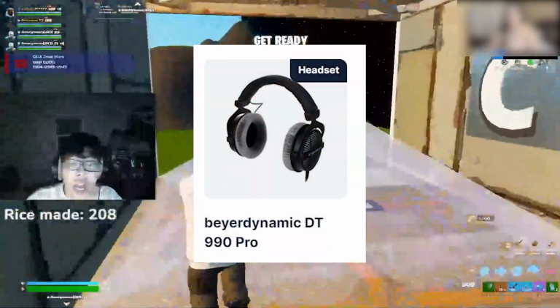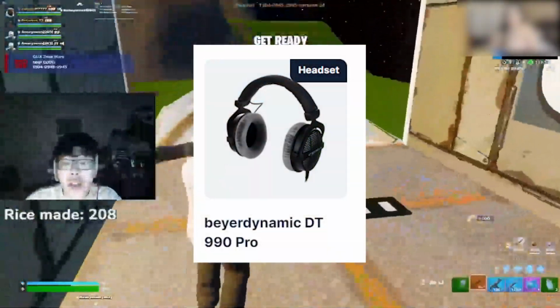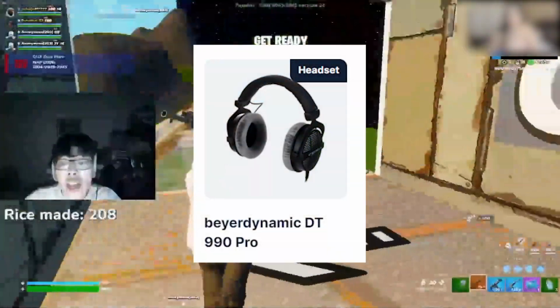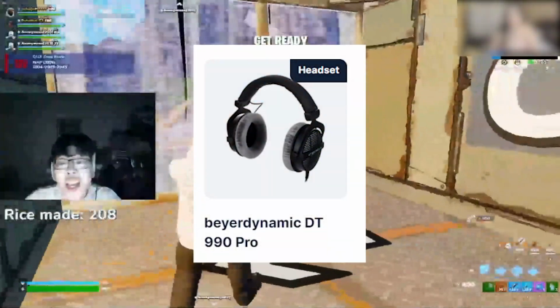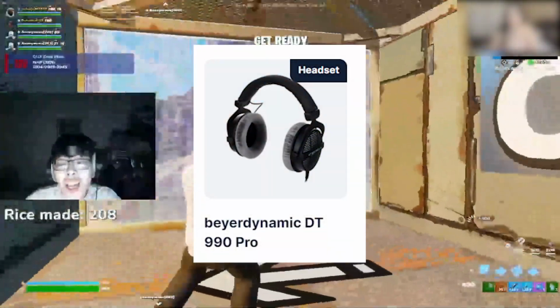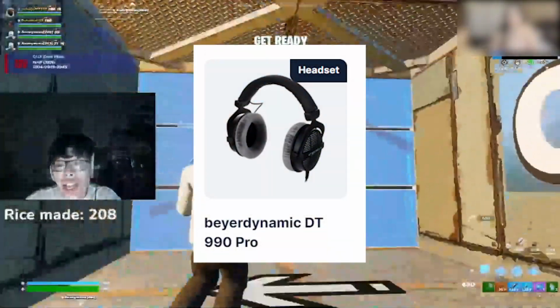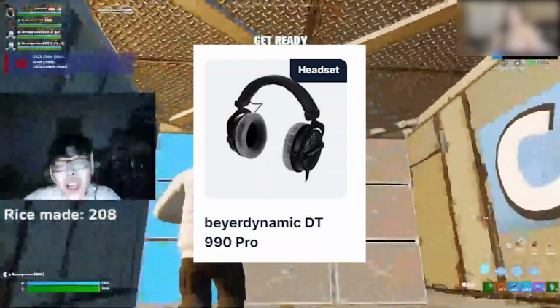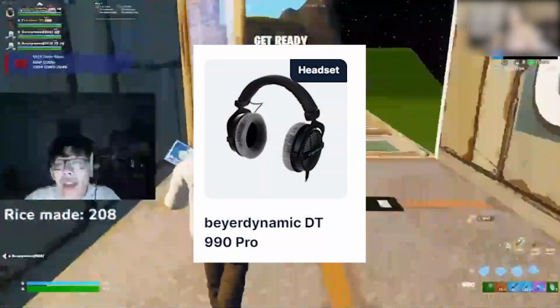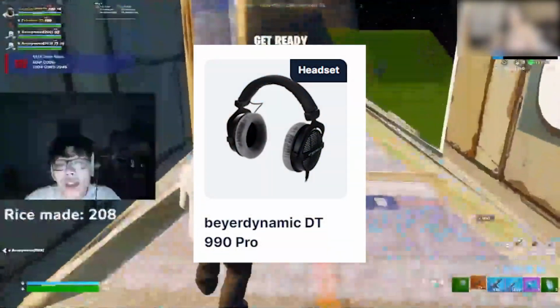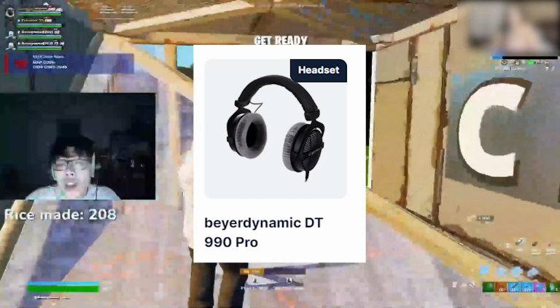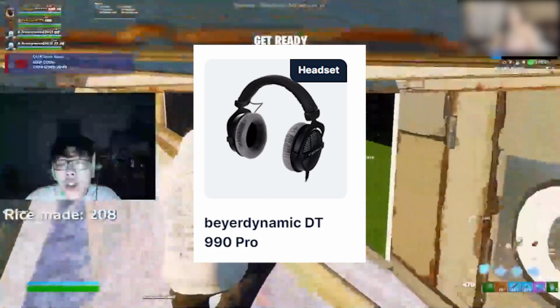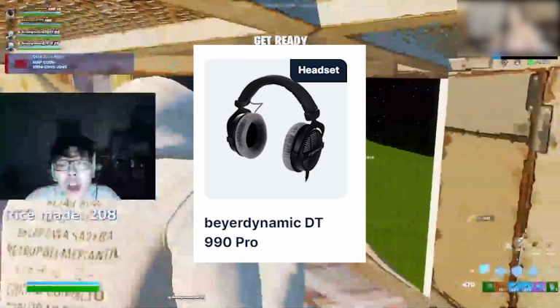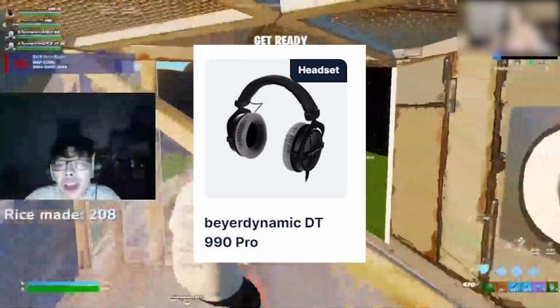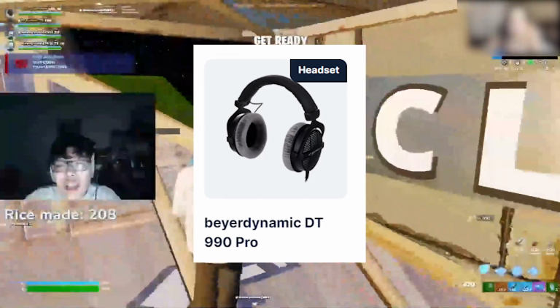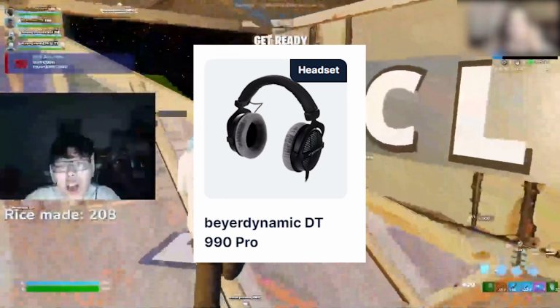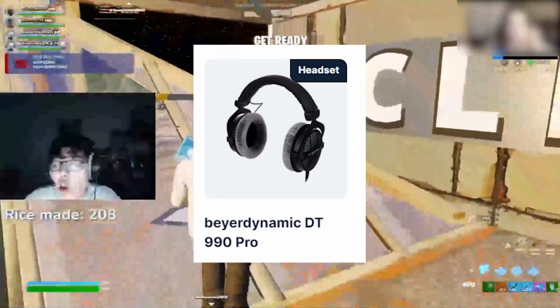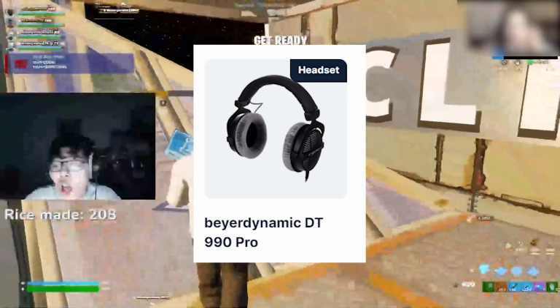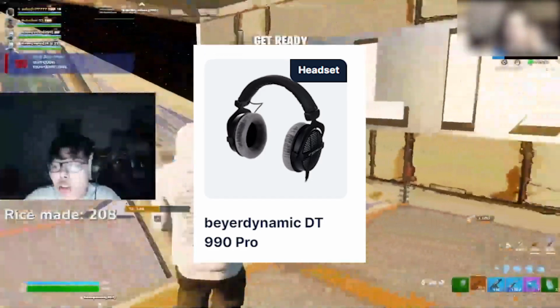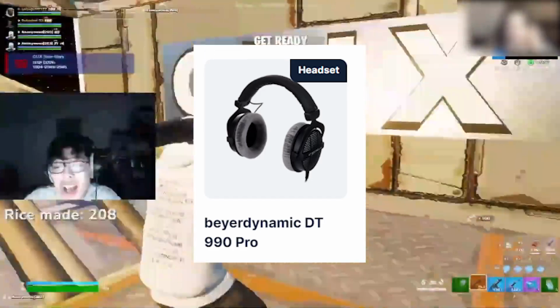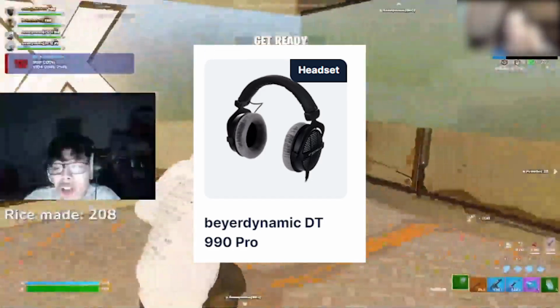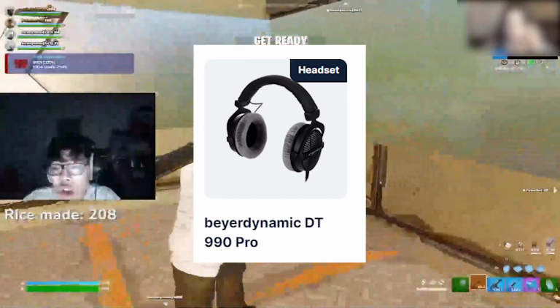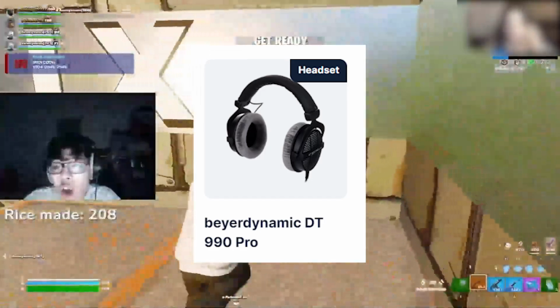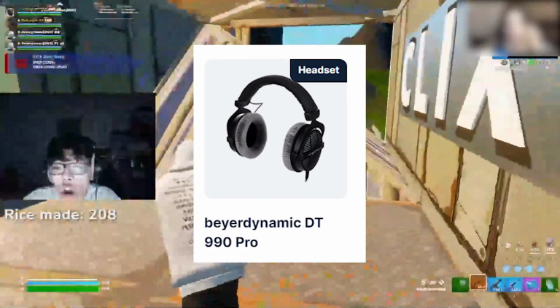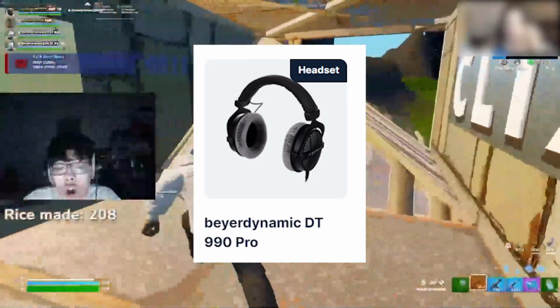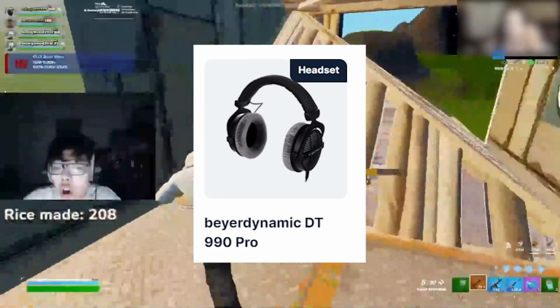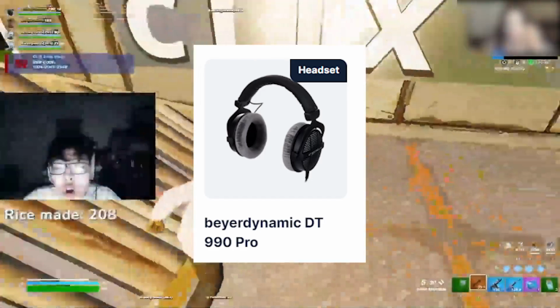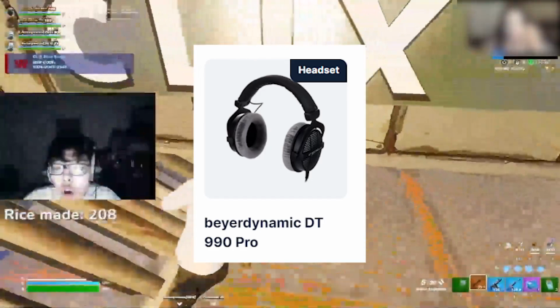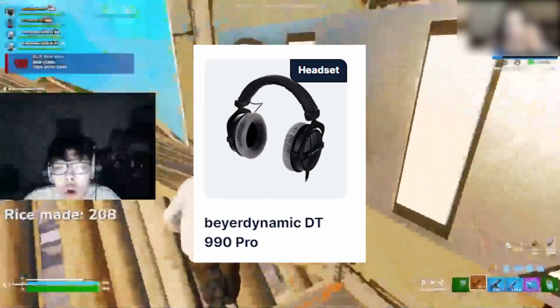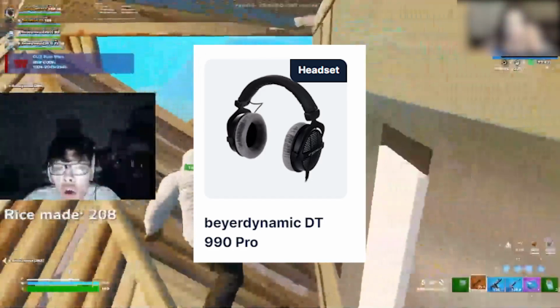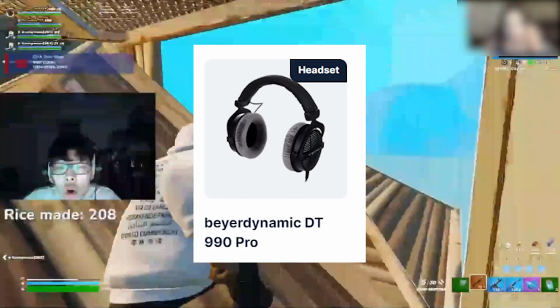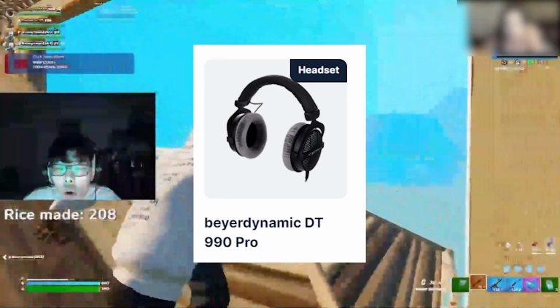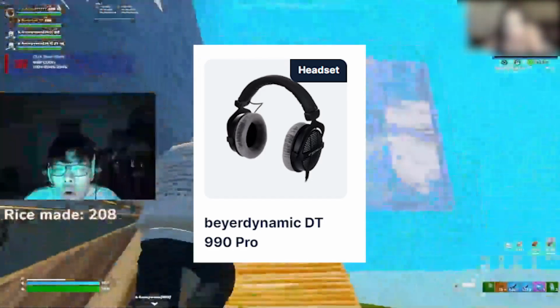He is also using the DD990 Pro gaming headset for the best audio experience in Fortnite.